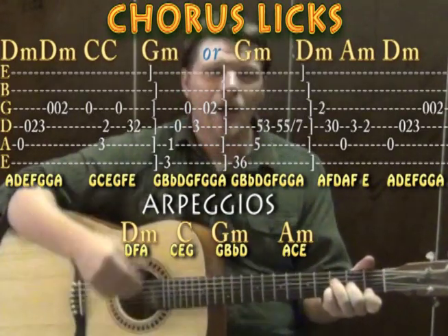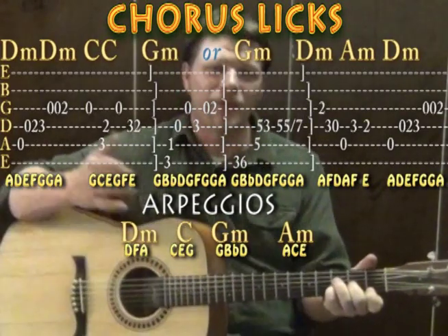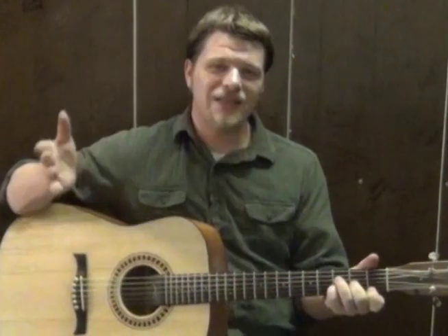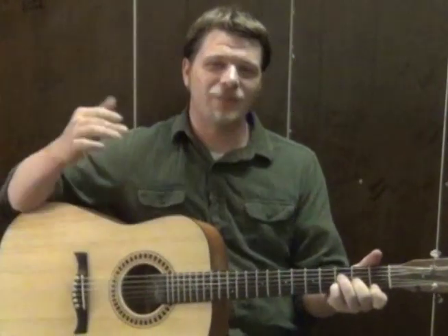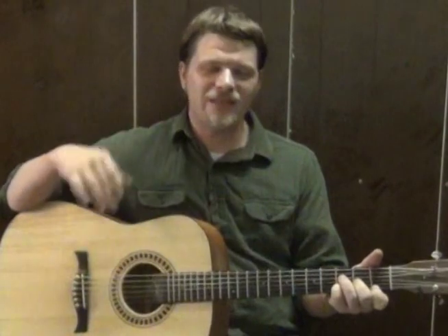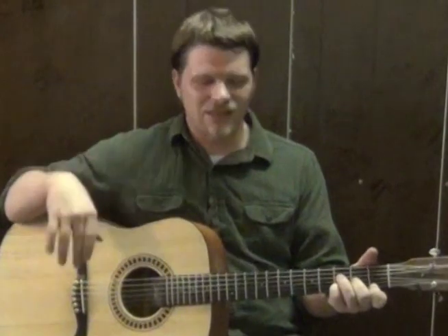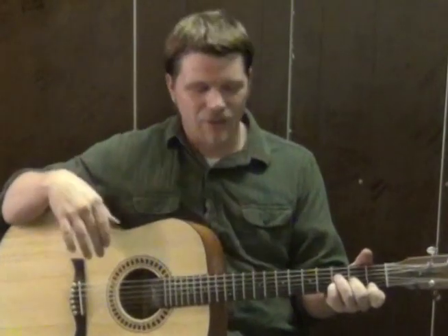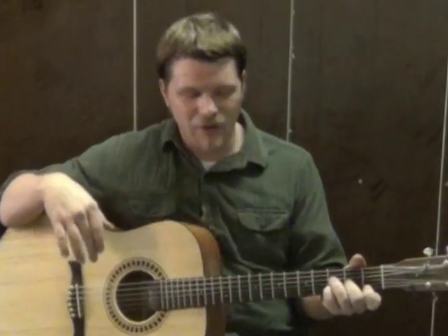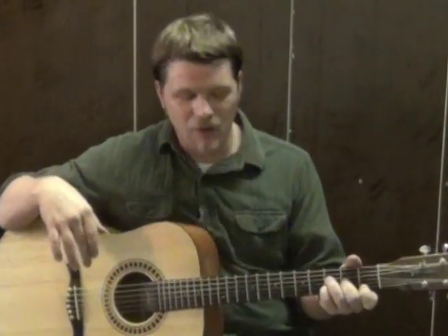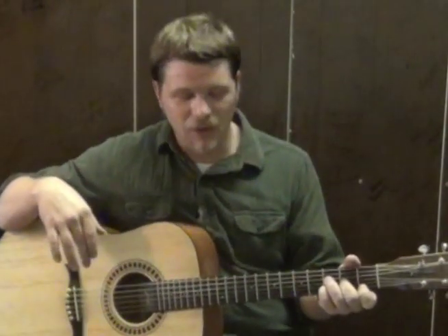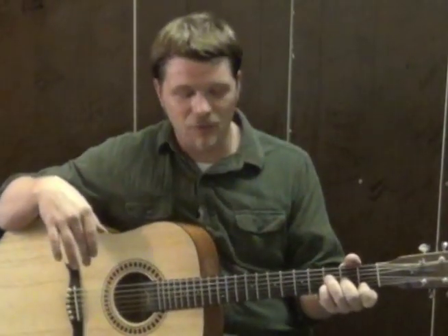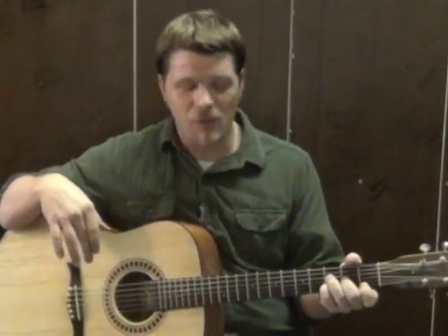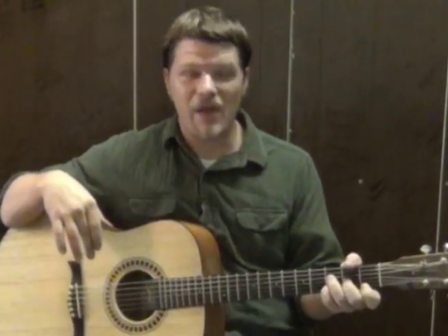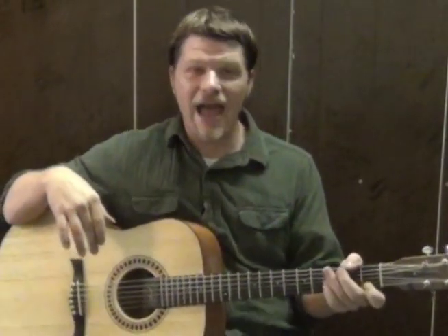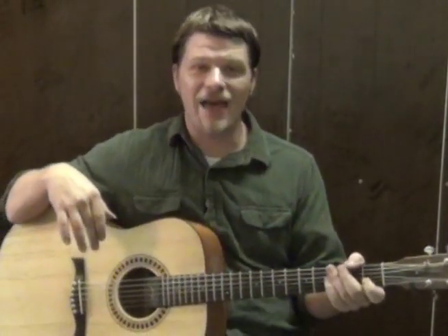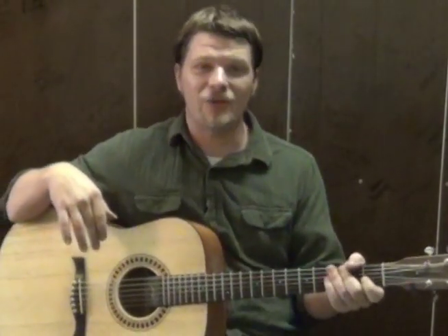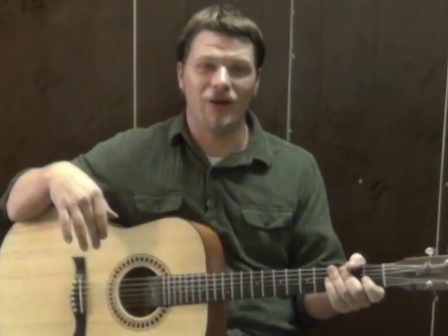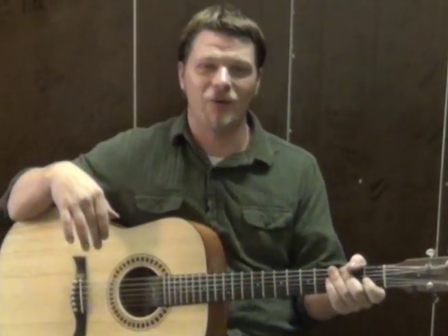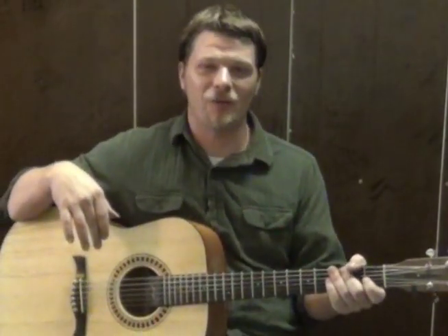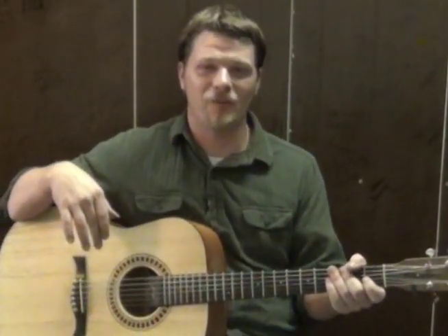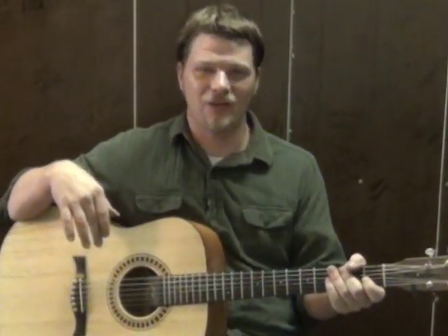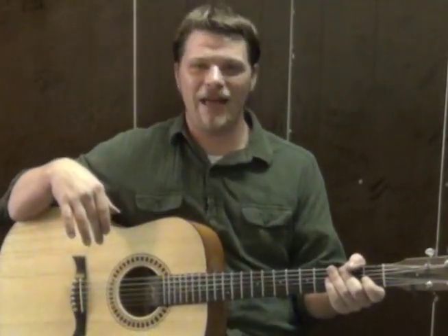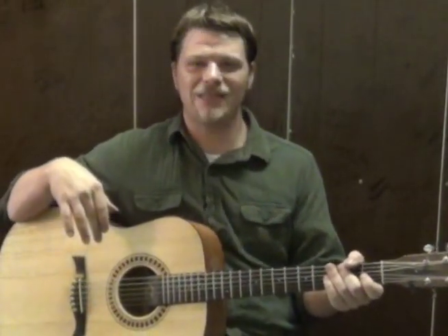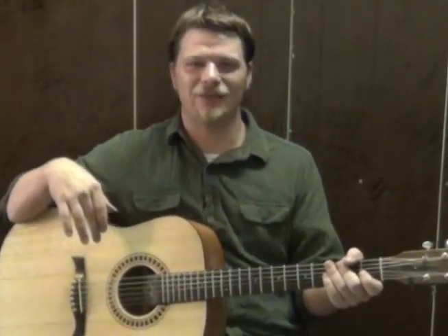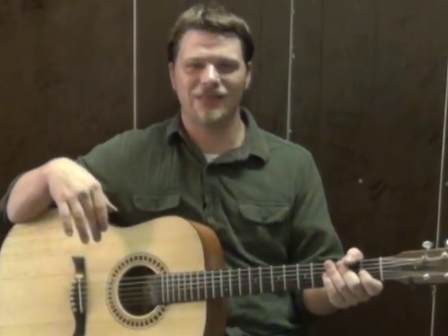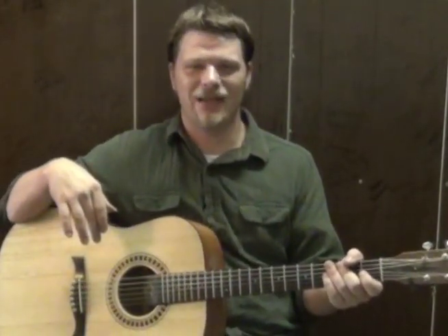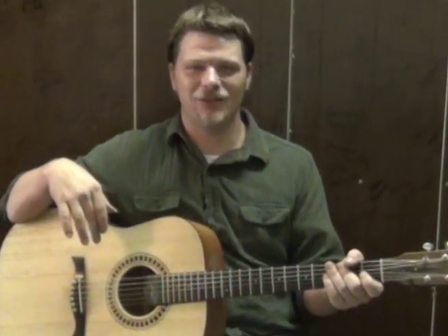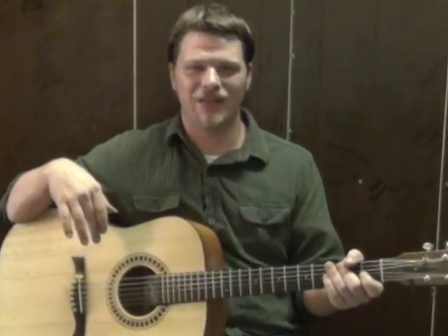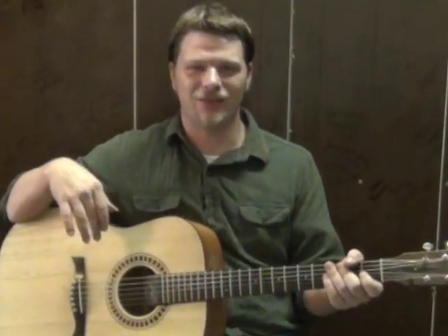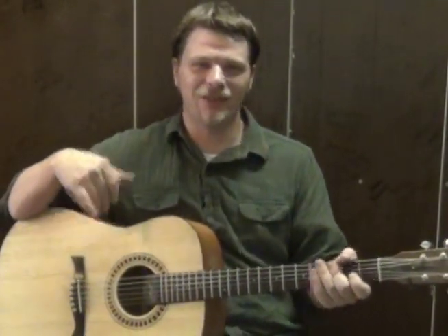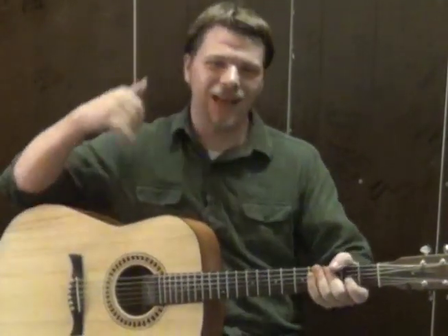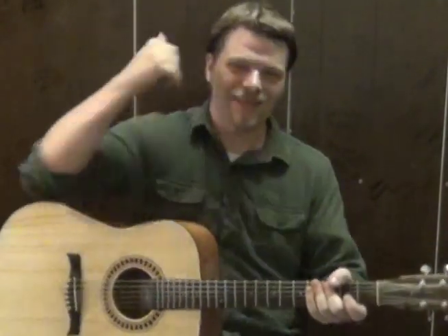That's the basics of how you can play through The Path from the Last of Us soundtrack. Good luck!